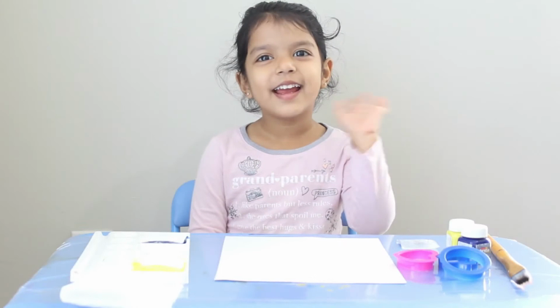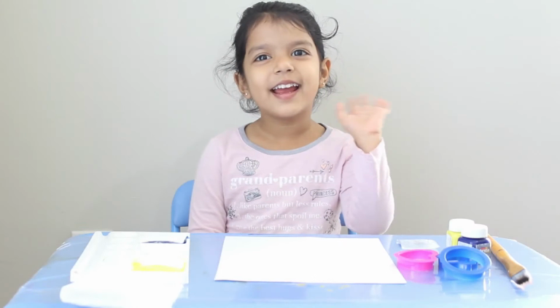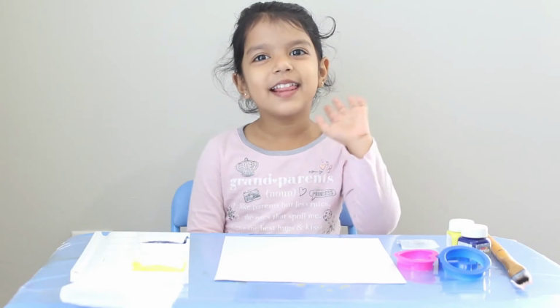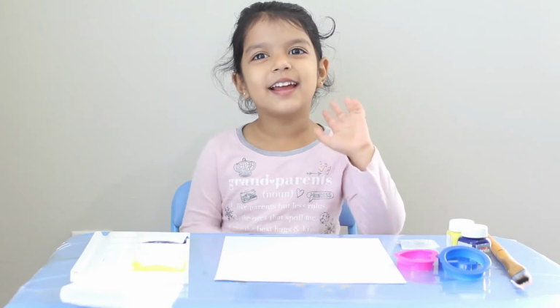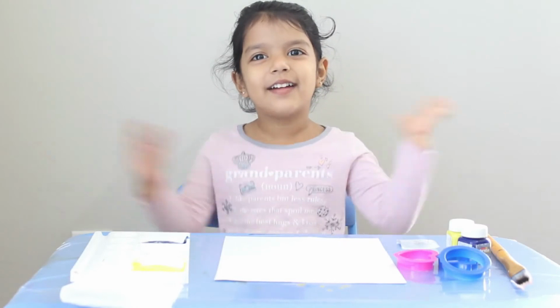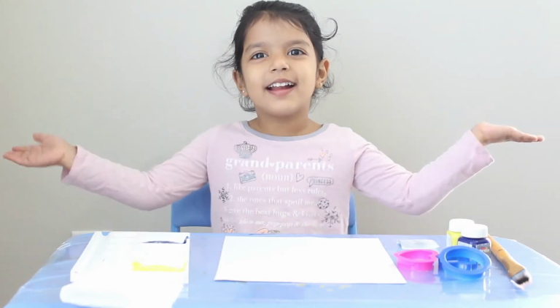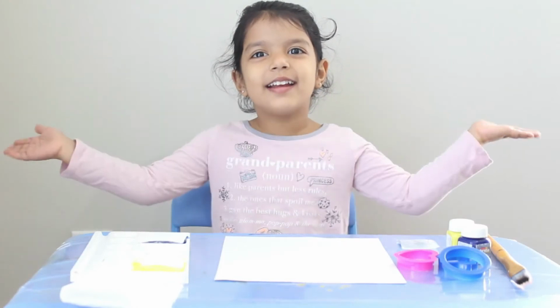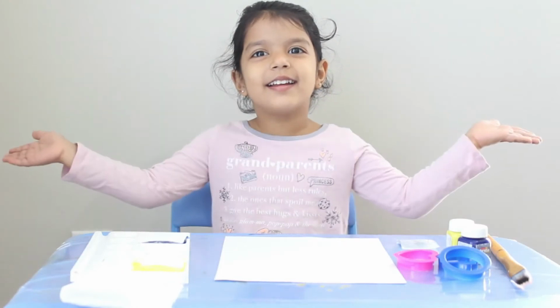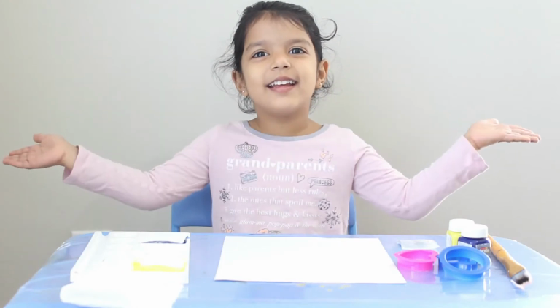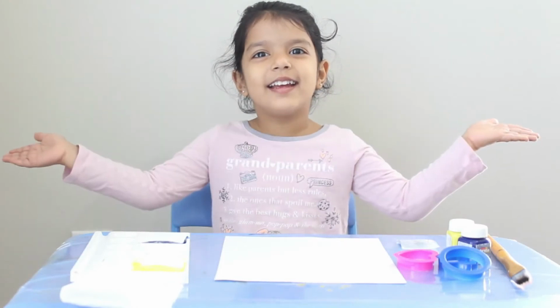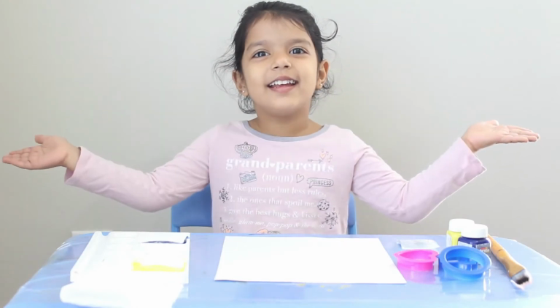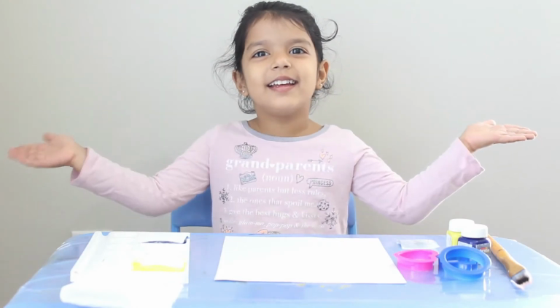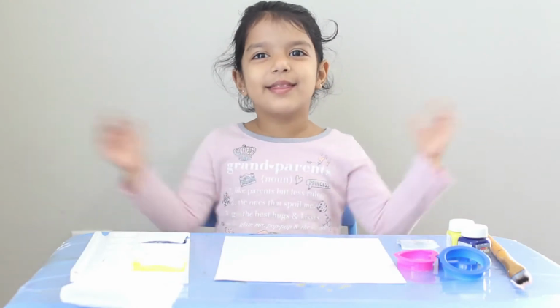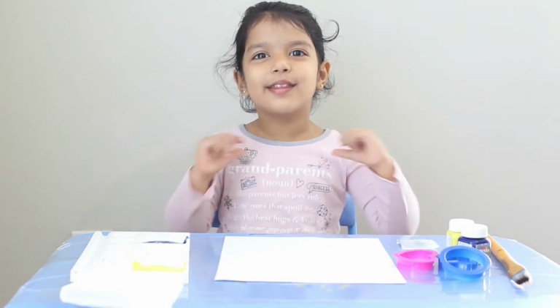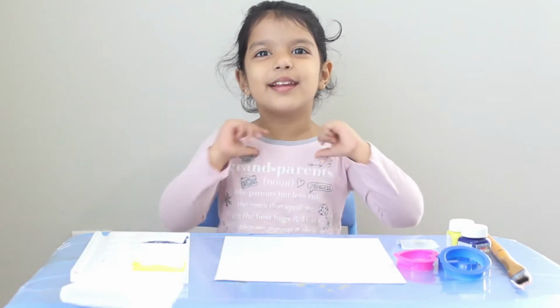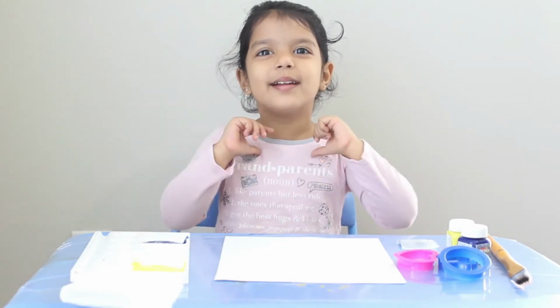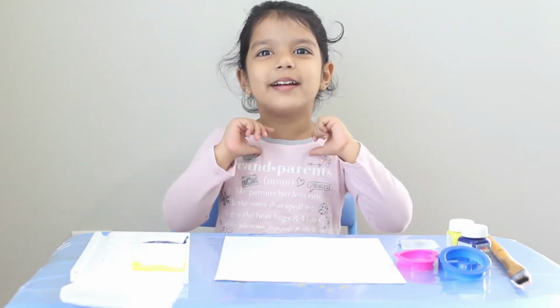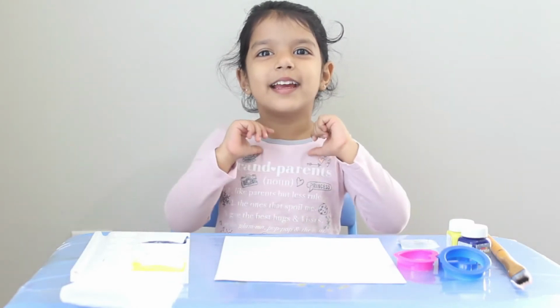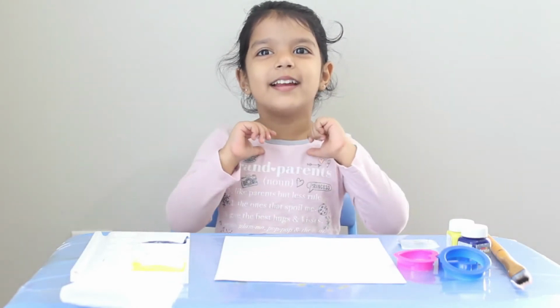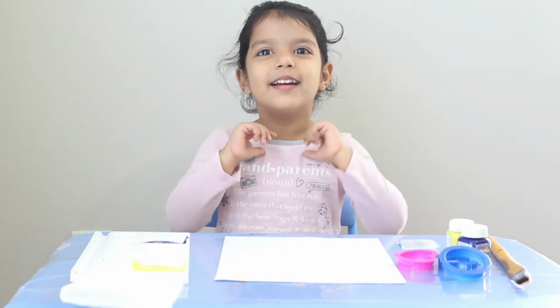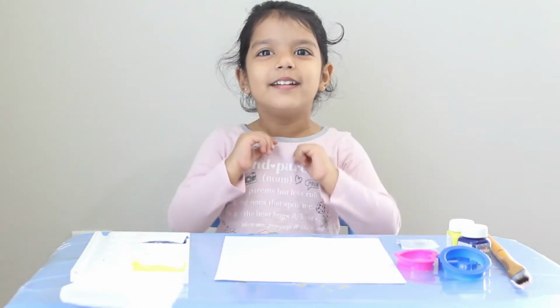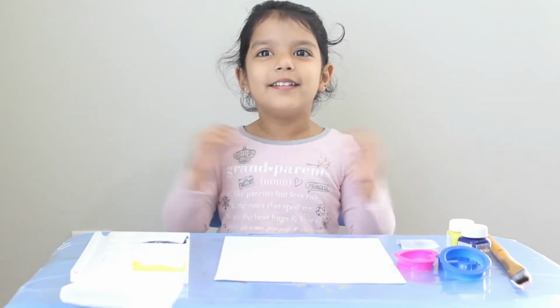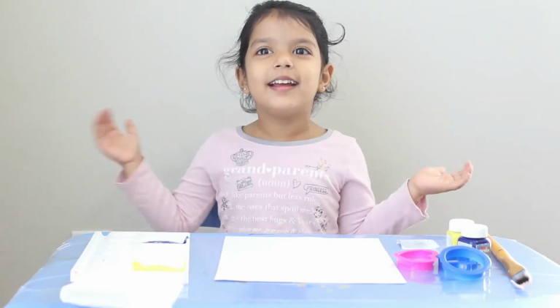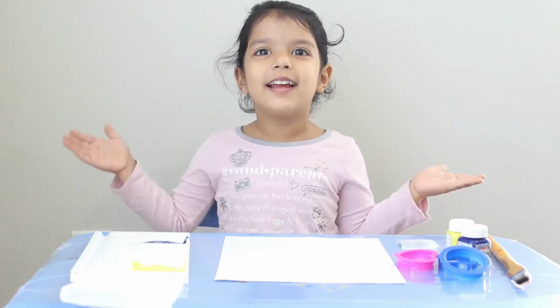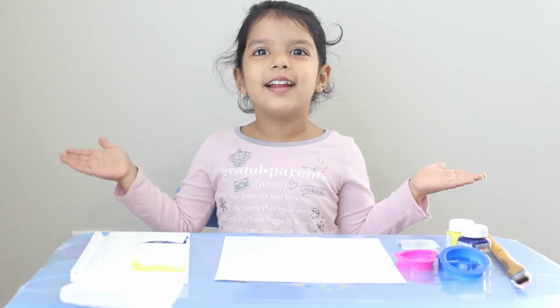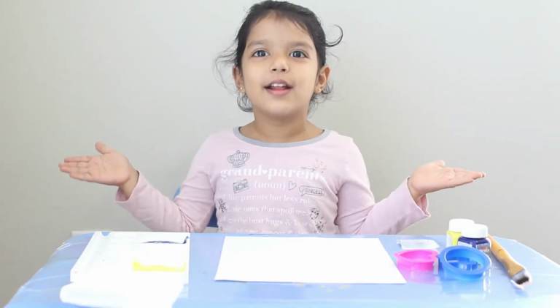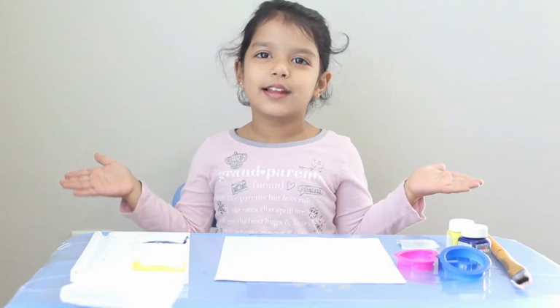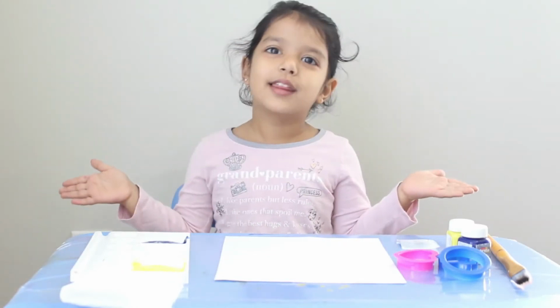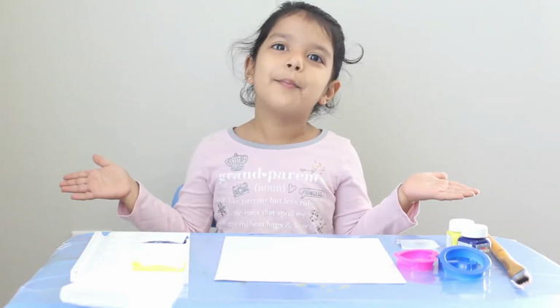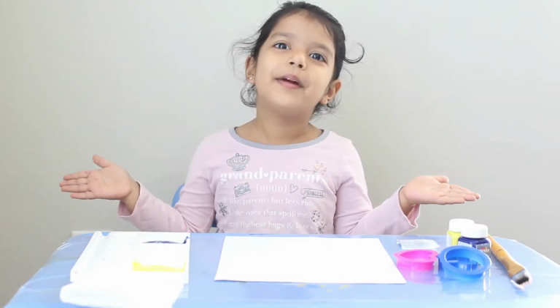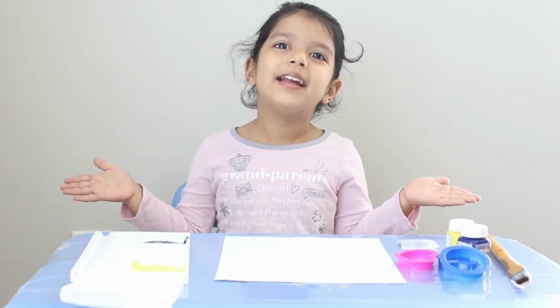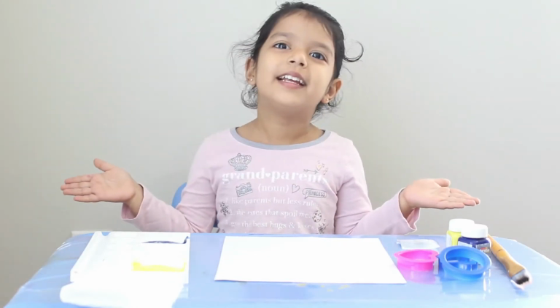Hello friends, how are you today? This is Sino again. Today, let's try some painting.